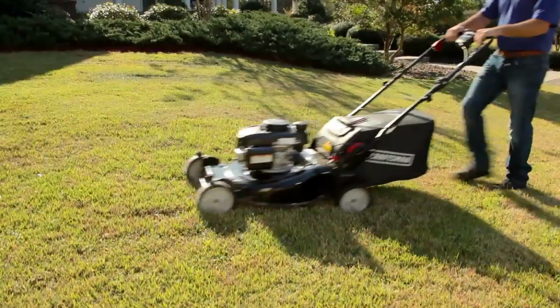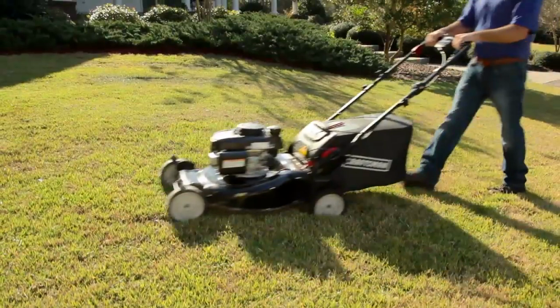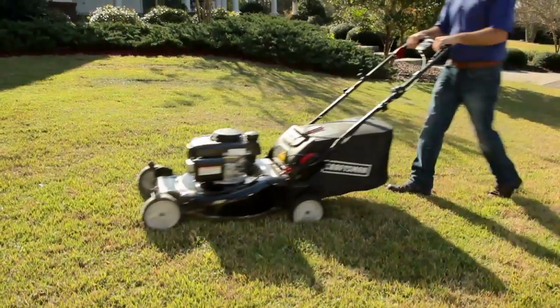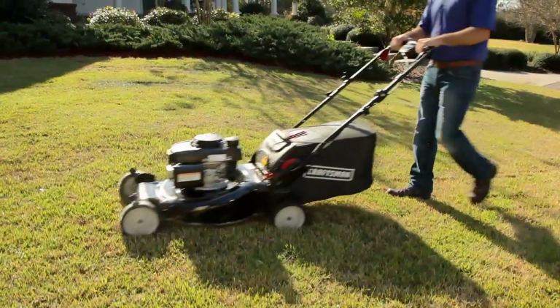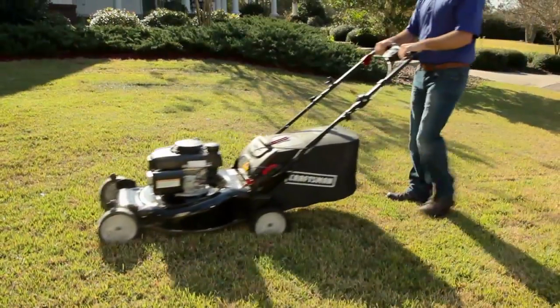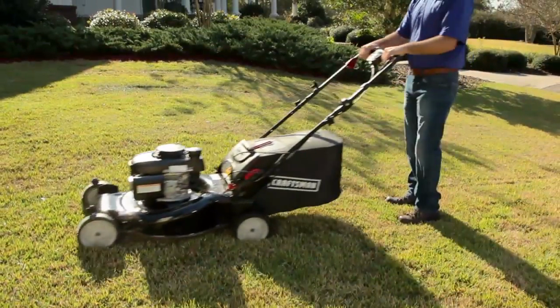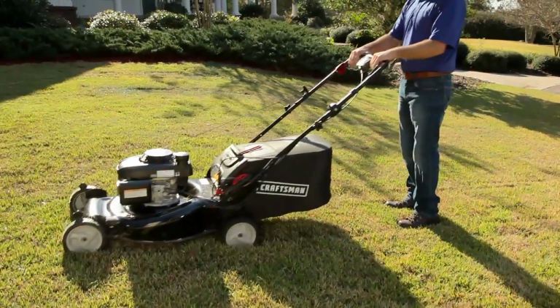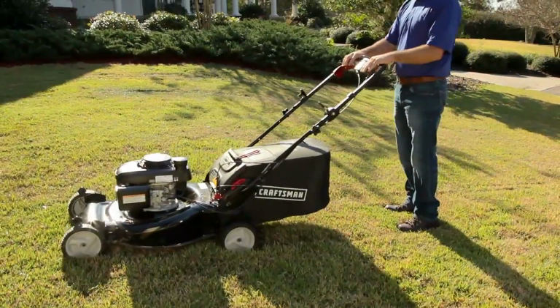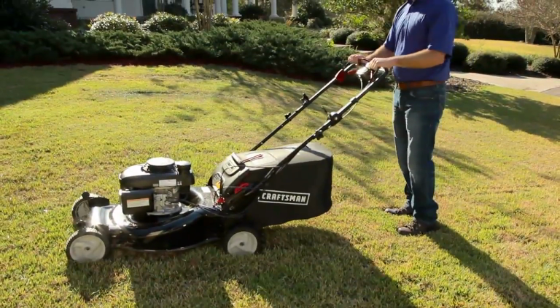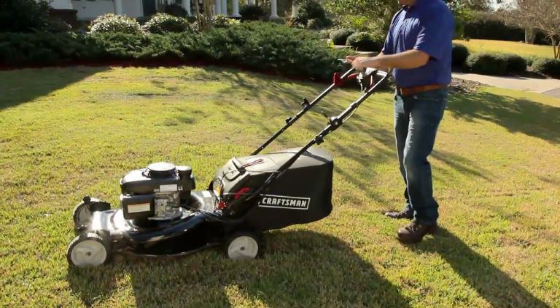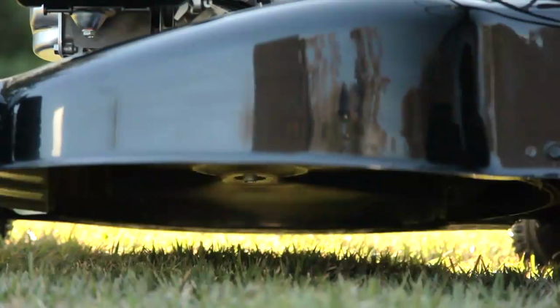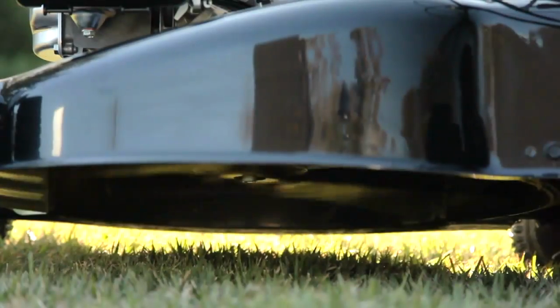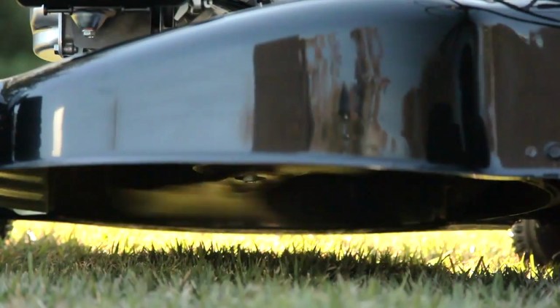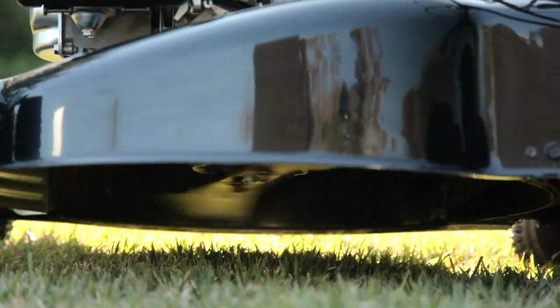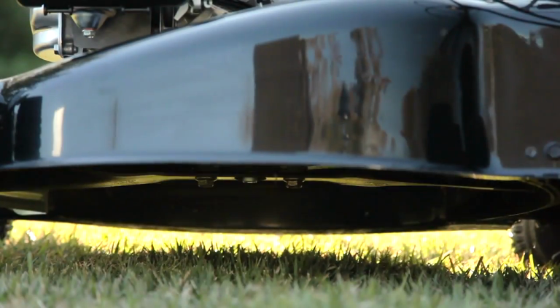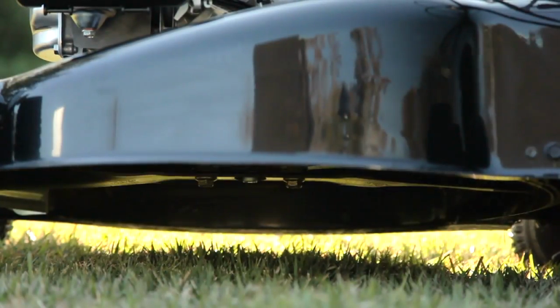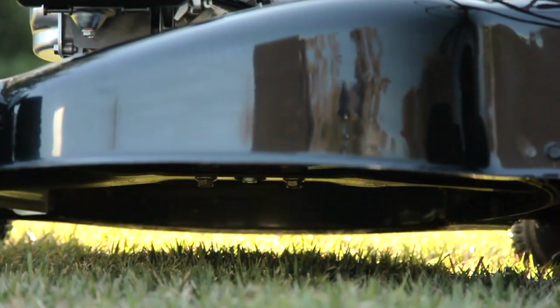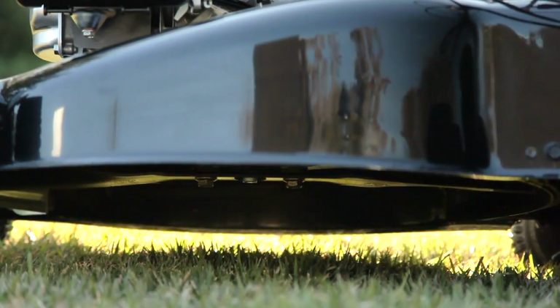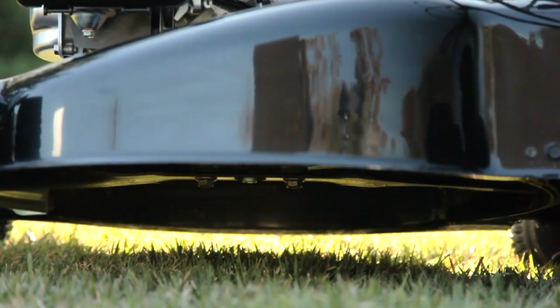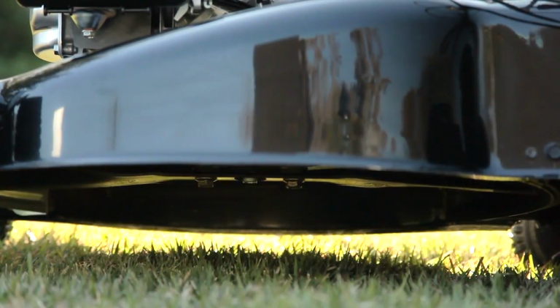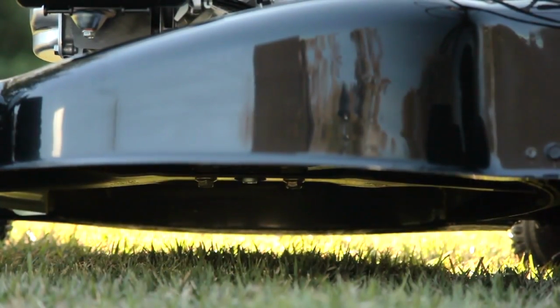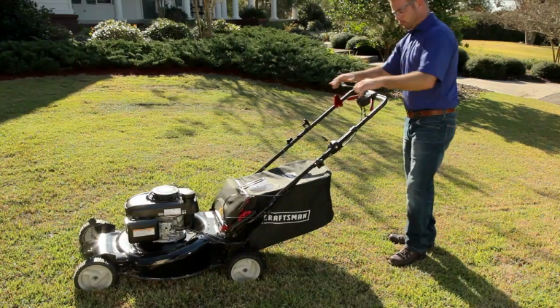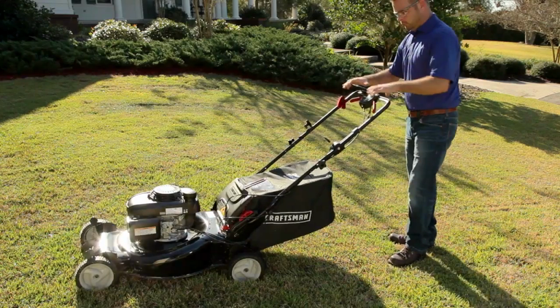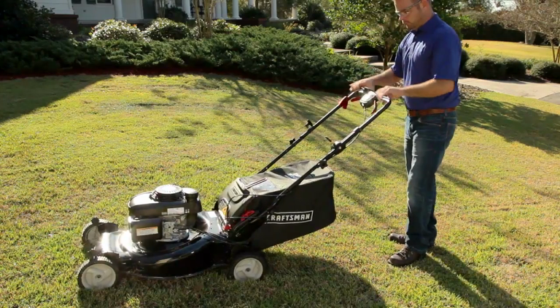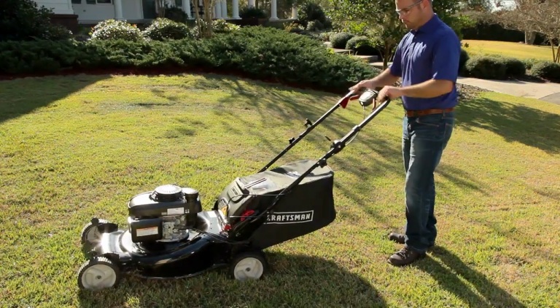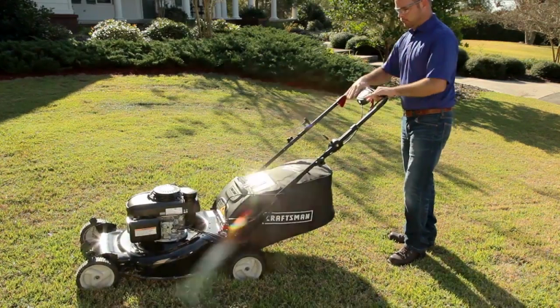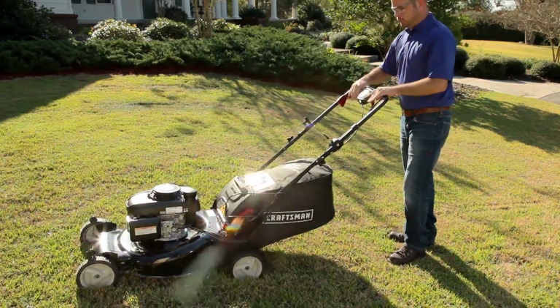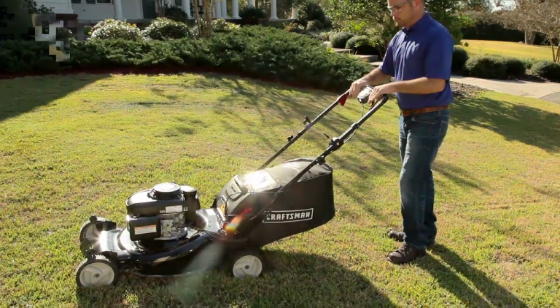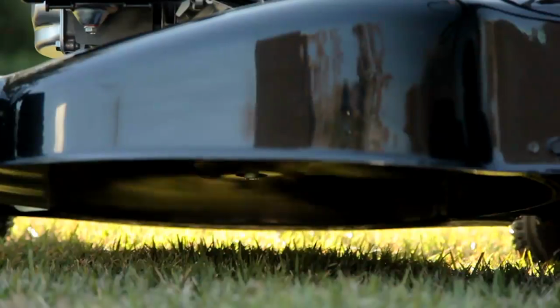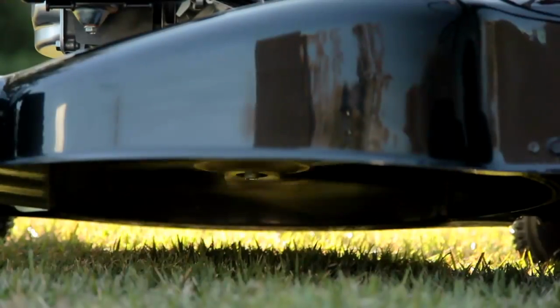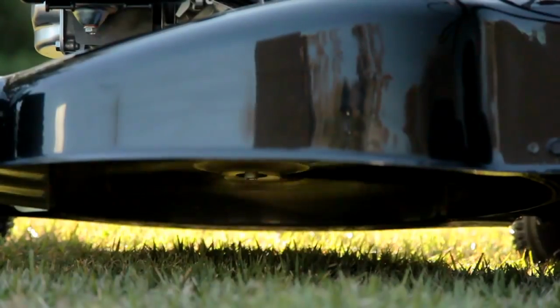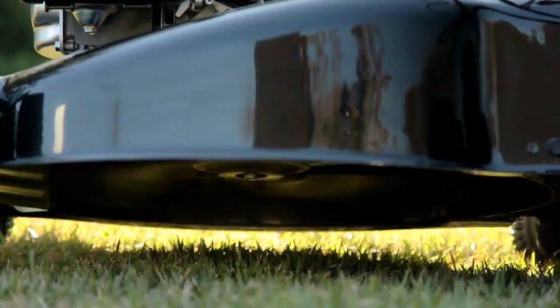The Craftsman Easy Blade Control lets you turn the mower blade on and off while the engine is still running.